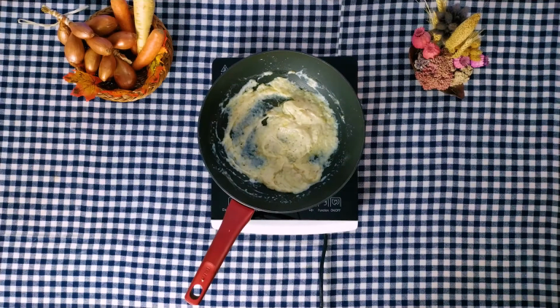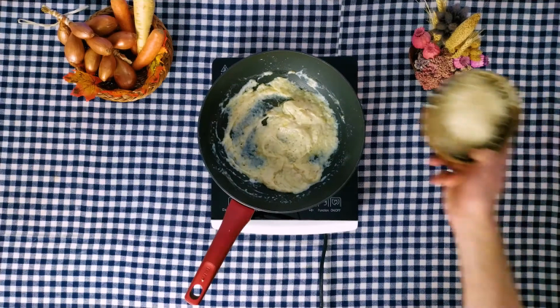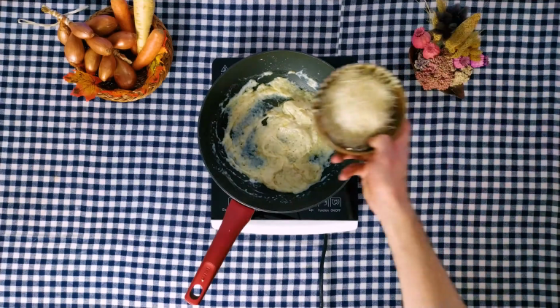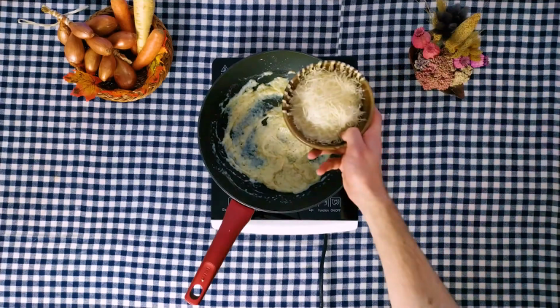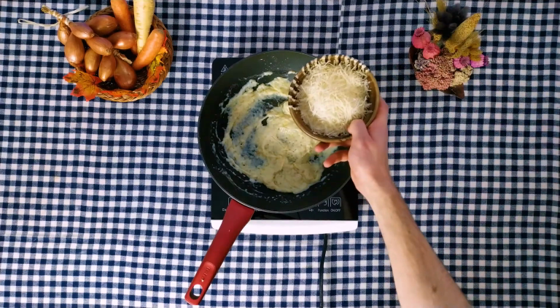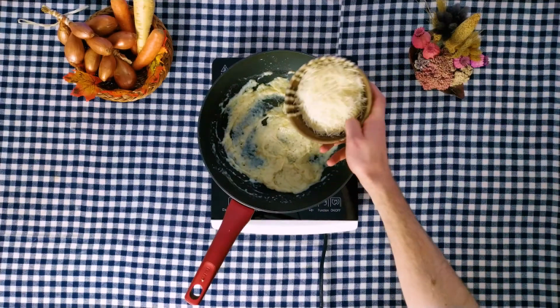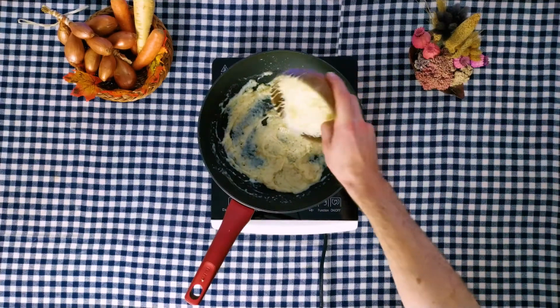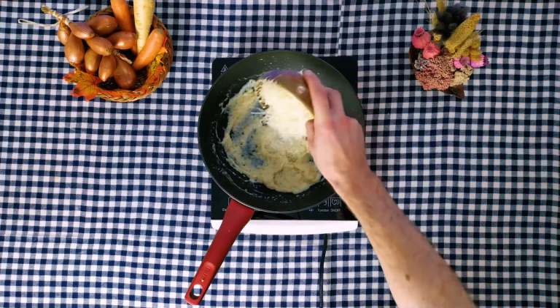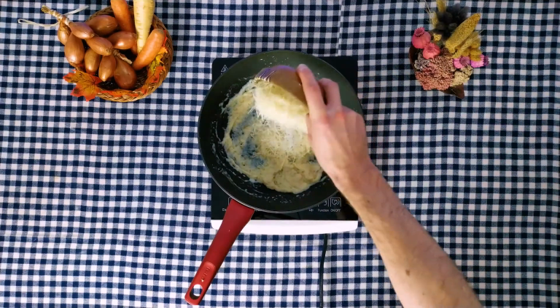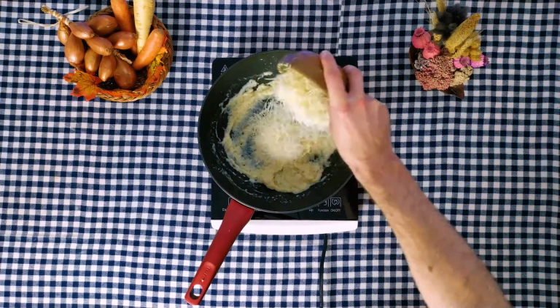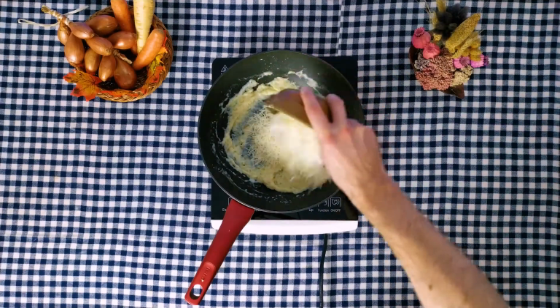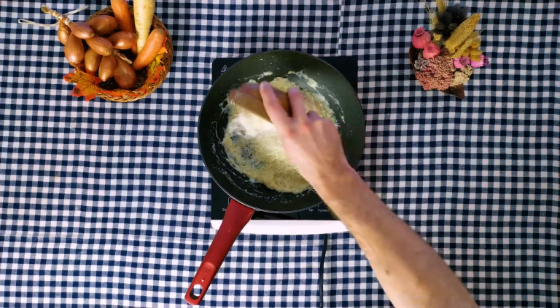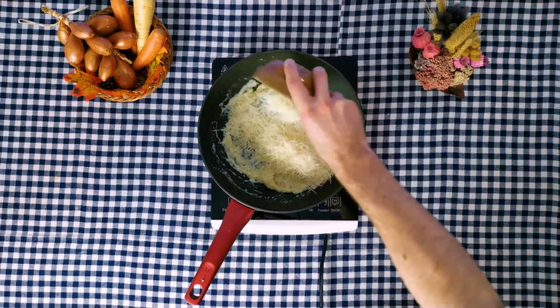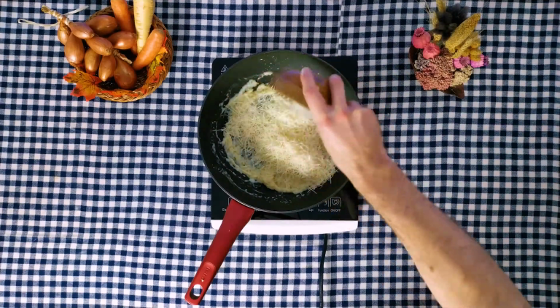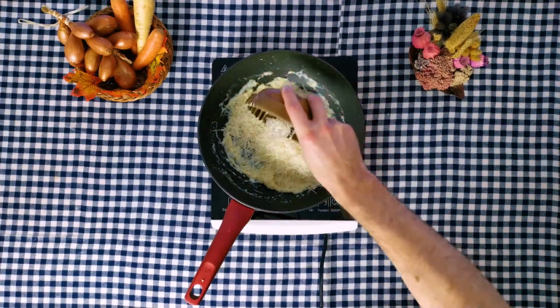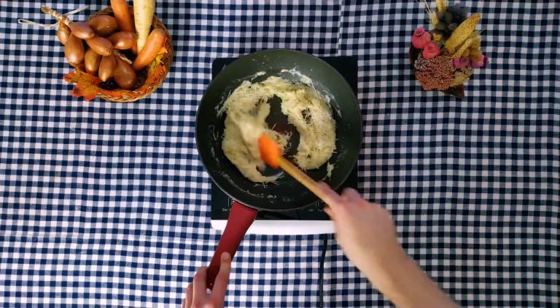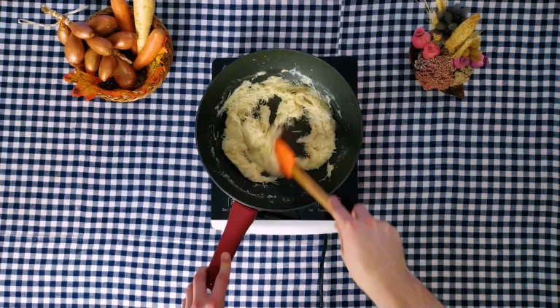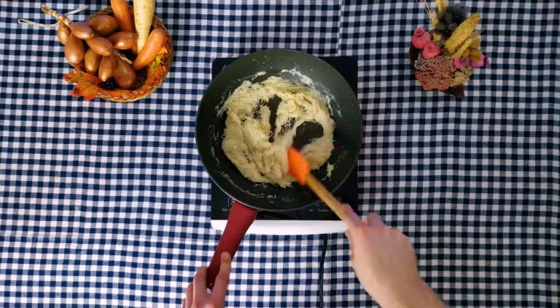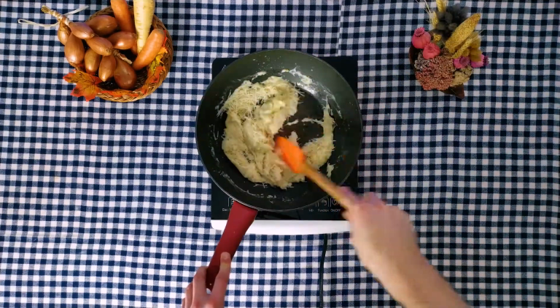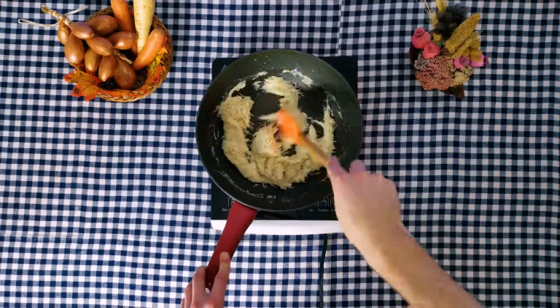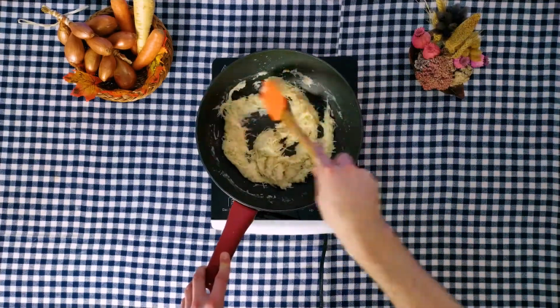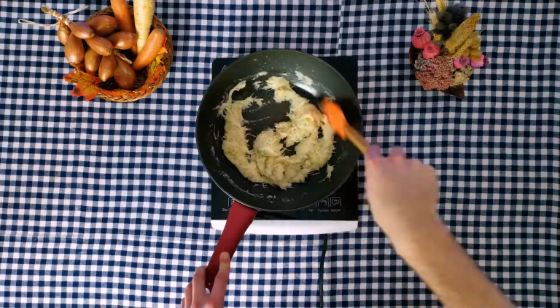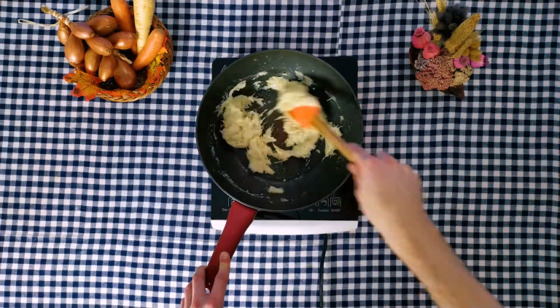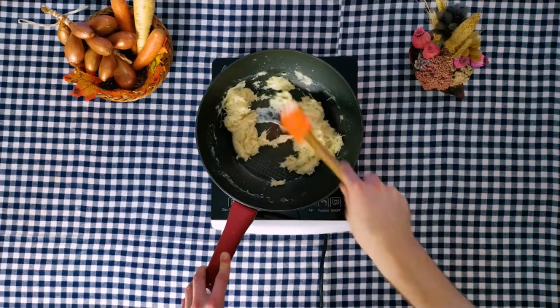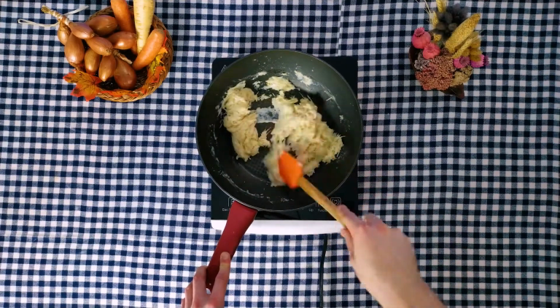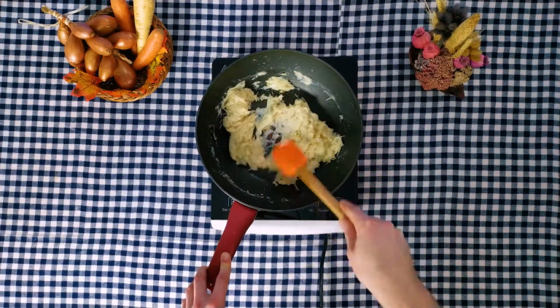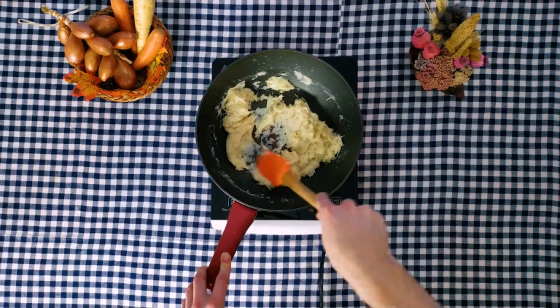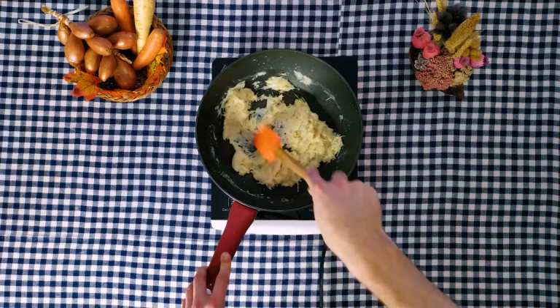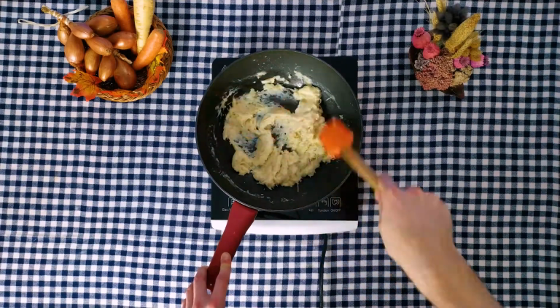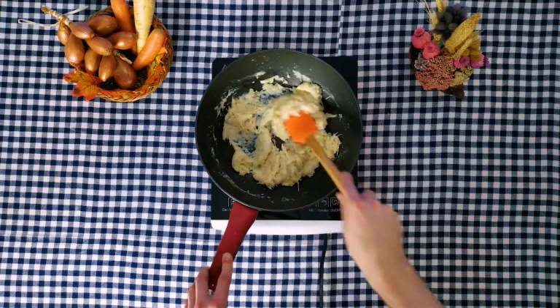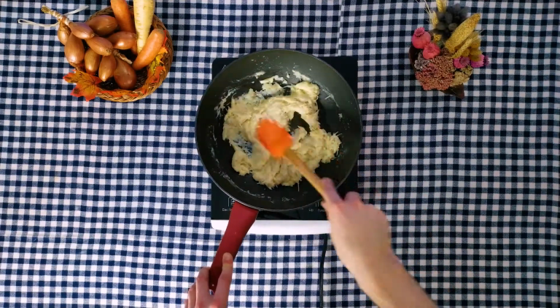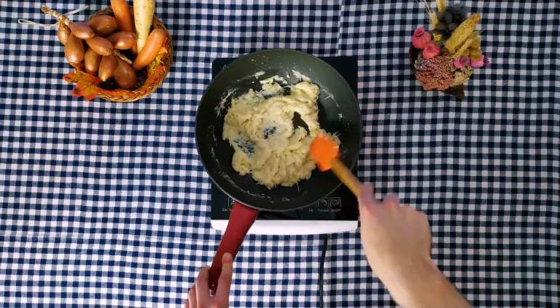Add grated parmesan cheese and let it melt on low heat. Then add the spinach and cook it for 2 minutes, whisking it together.